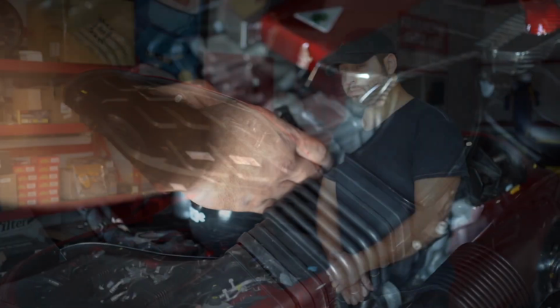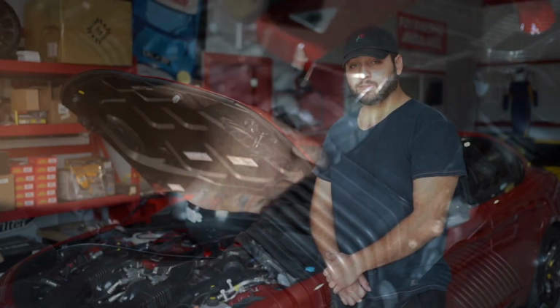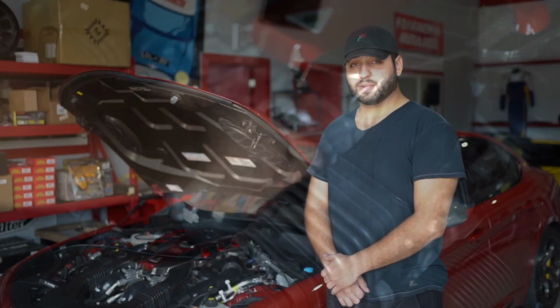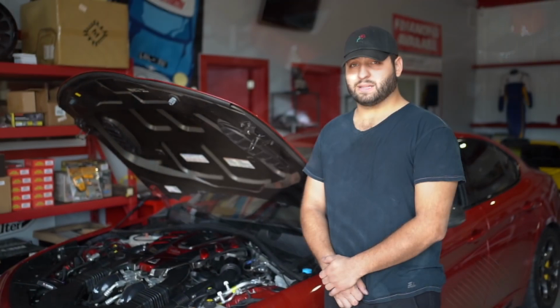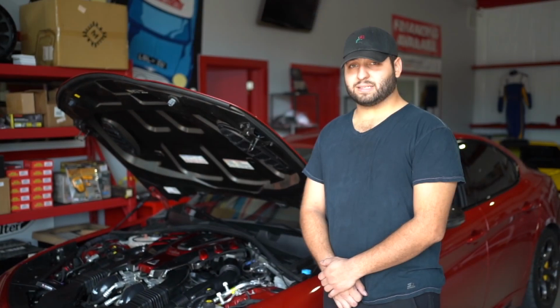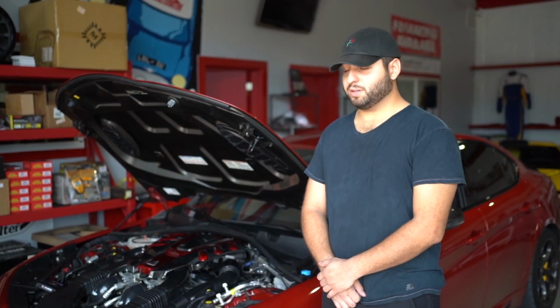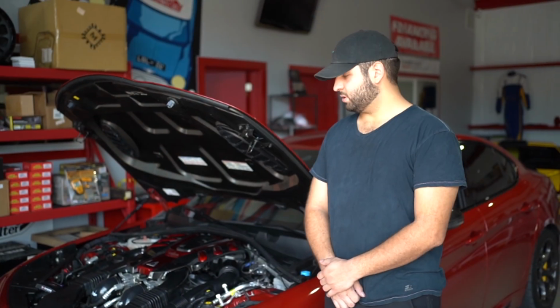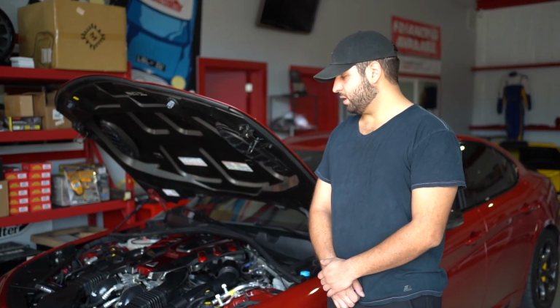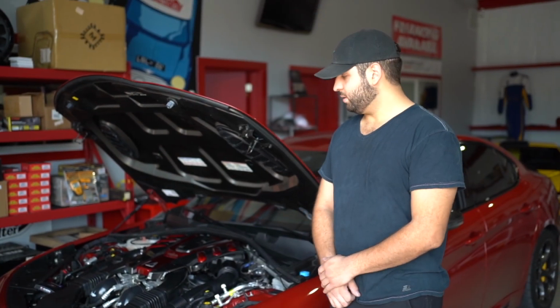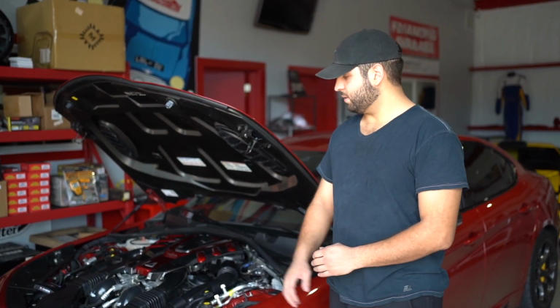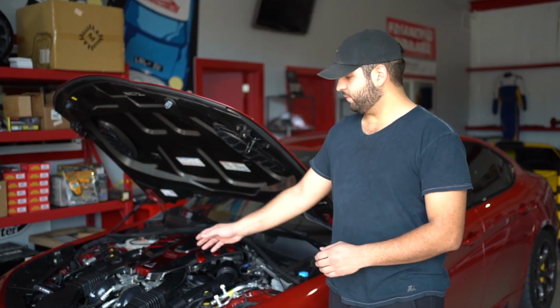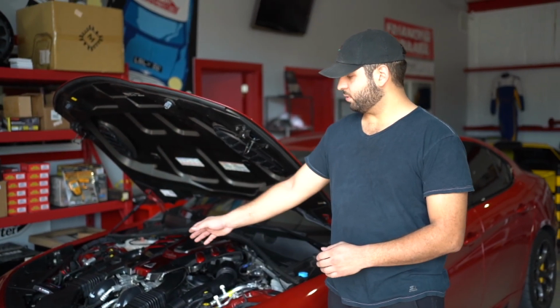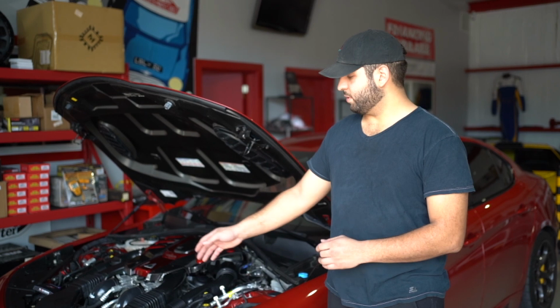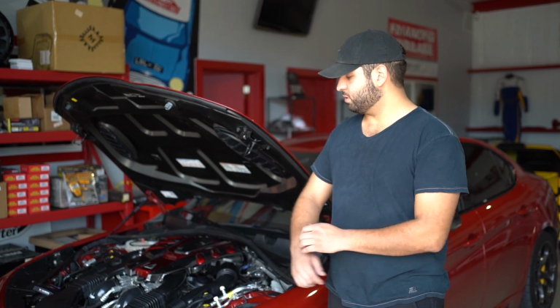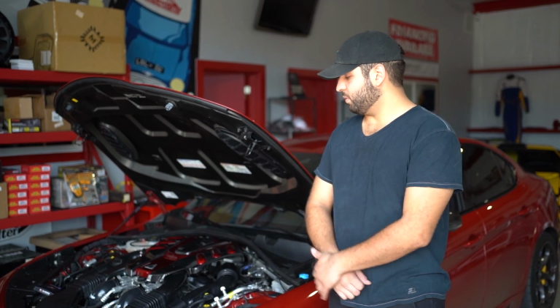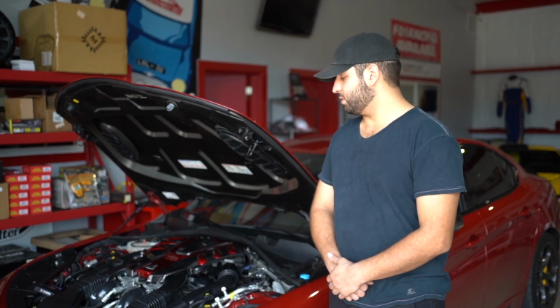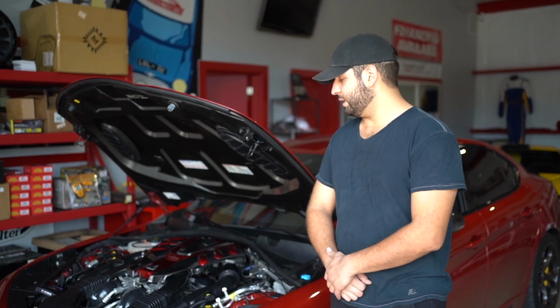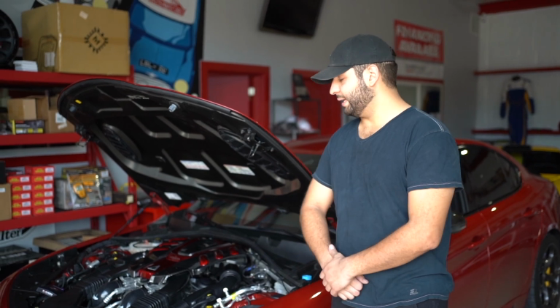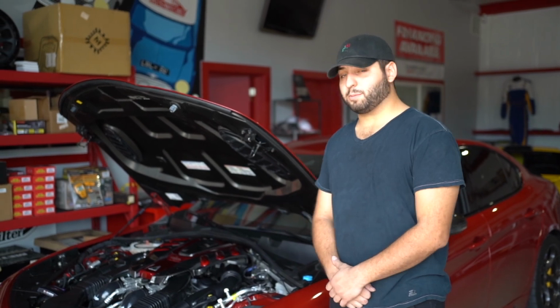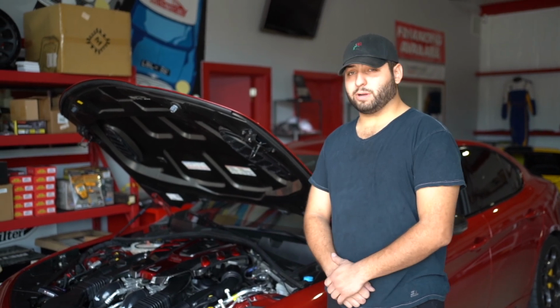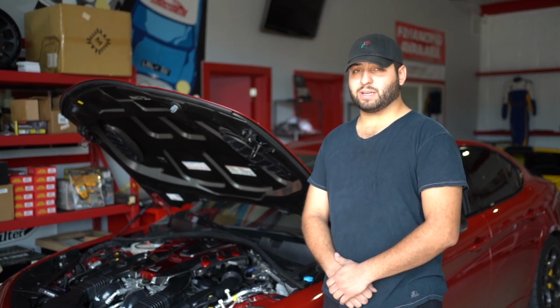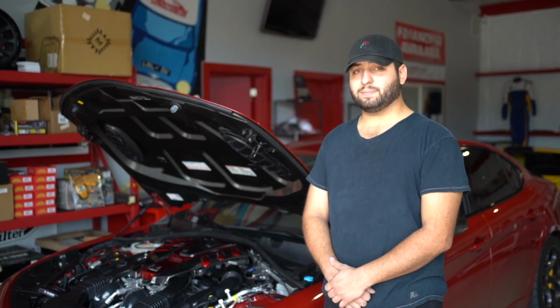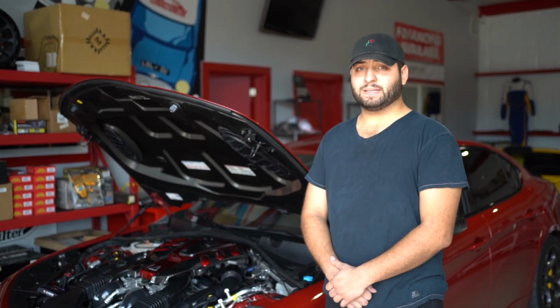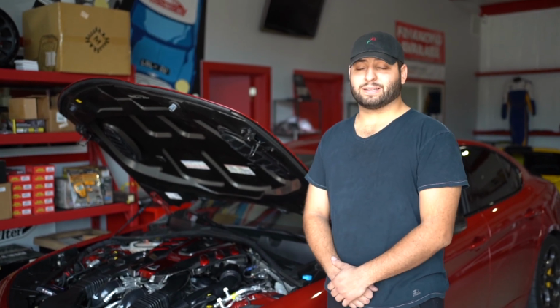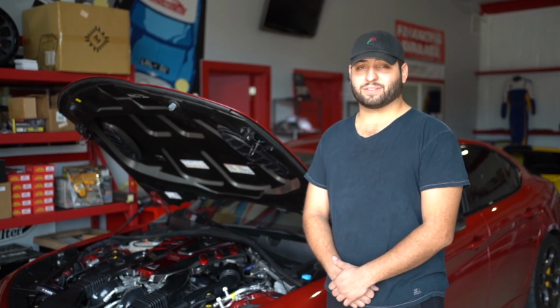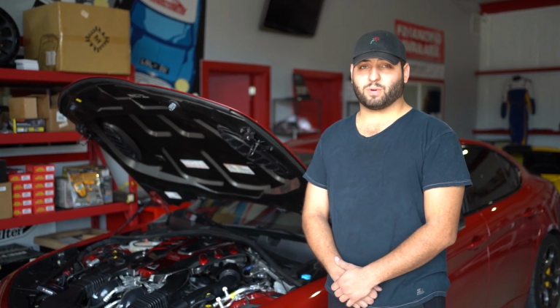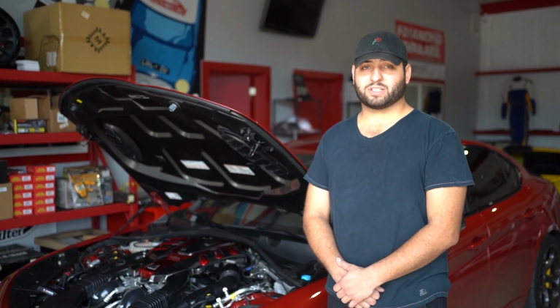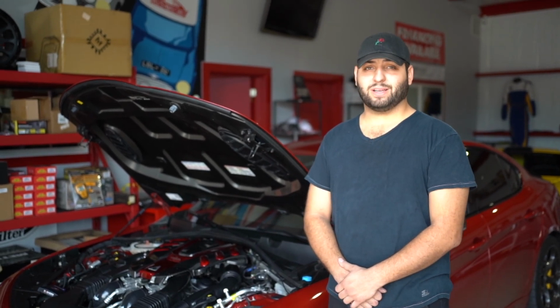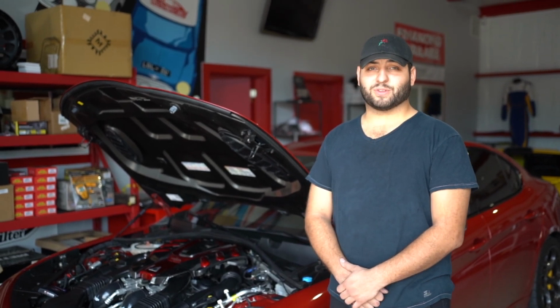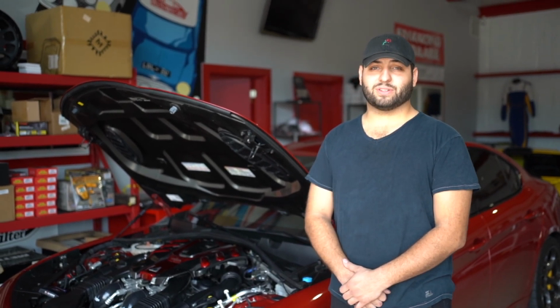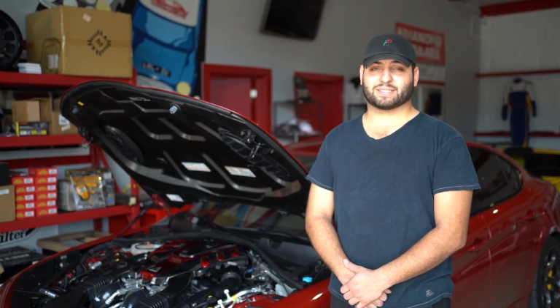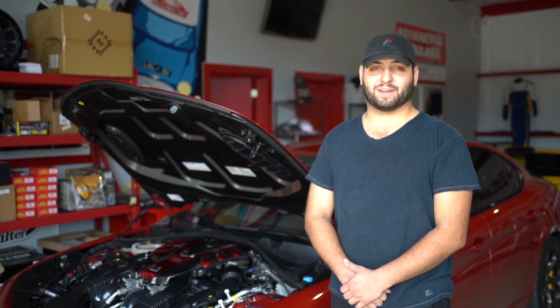And that's how you install your Forged Motorsports inlet upgrade kit. Thanks for watching and we'll see you next time.